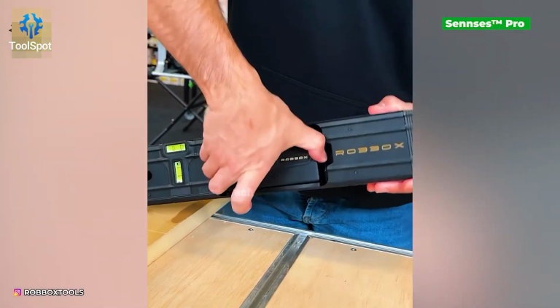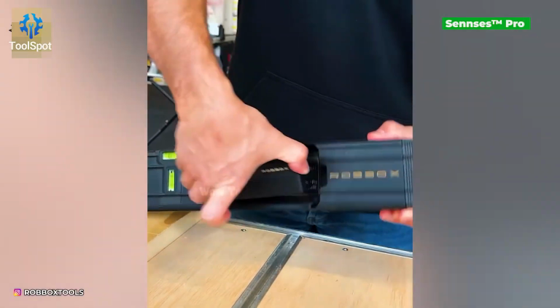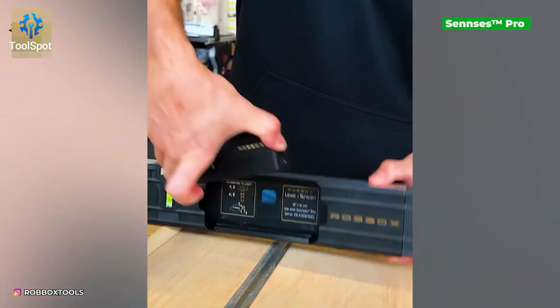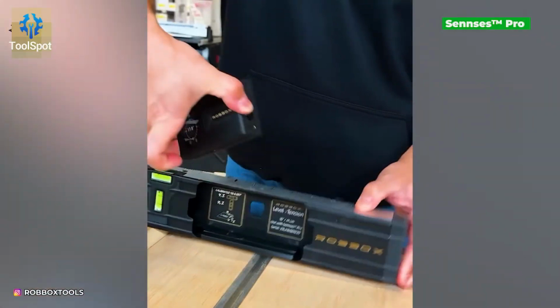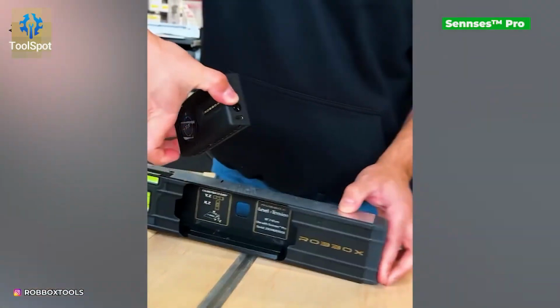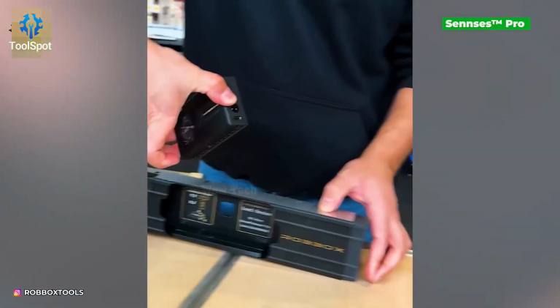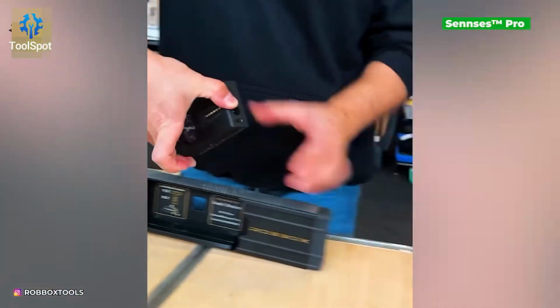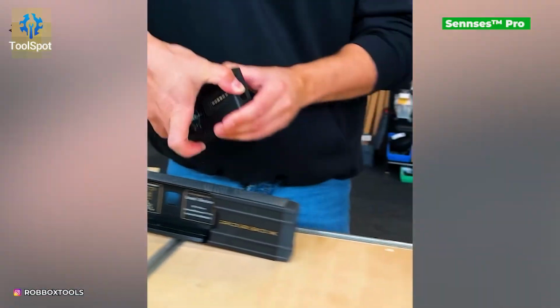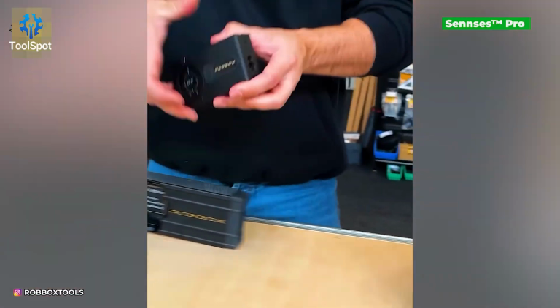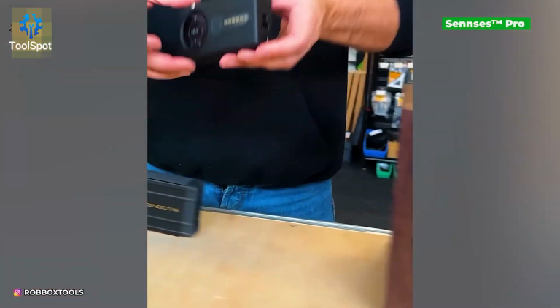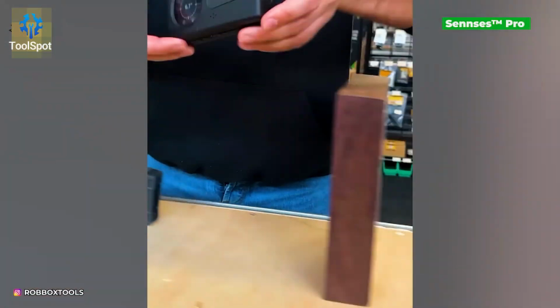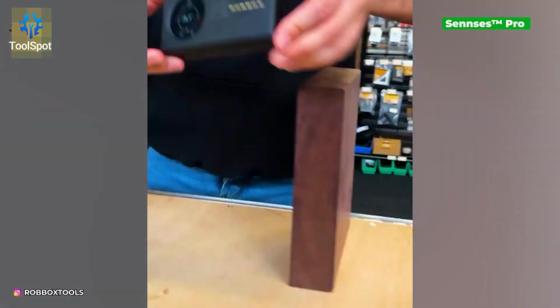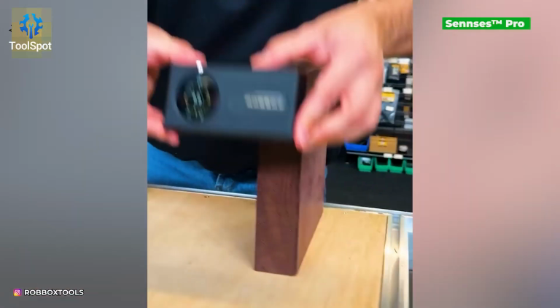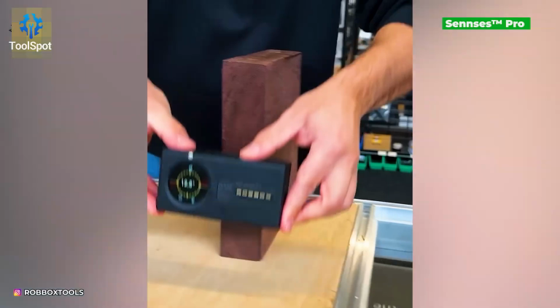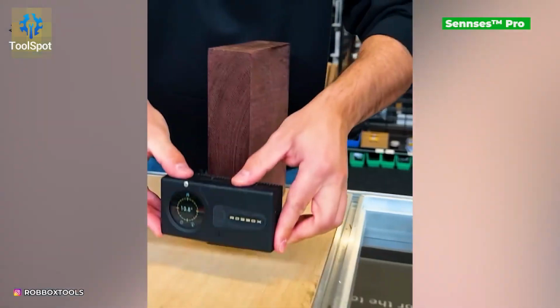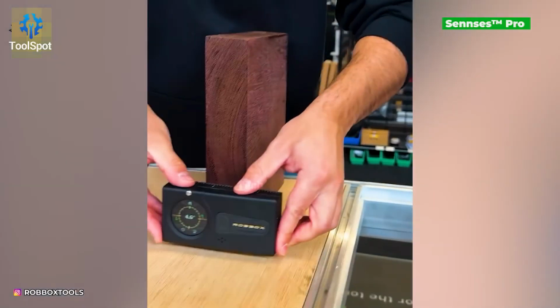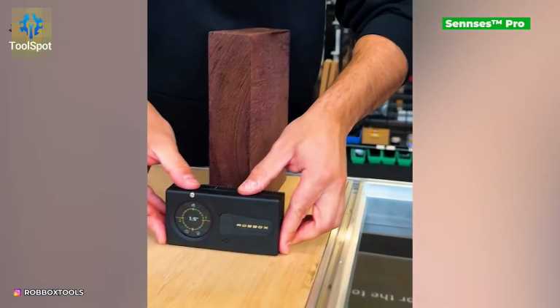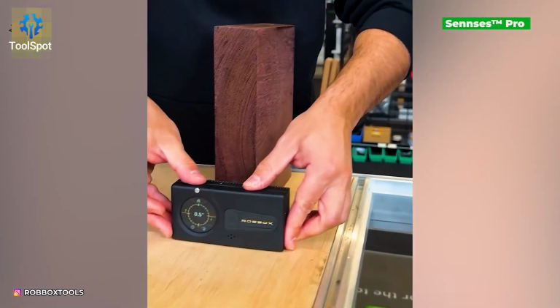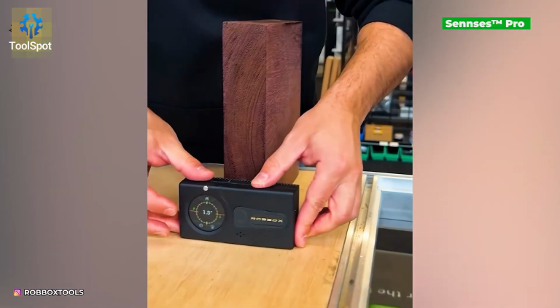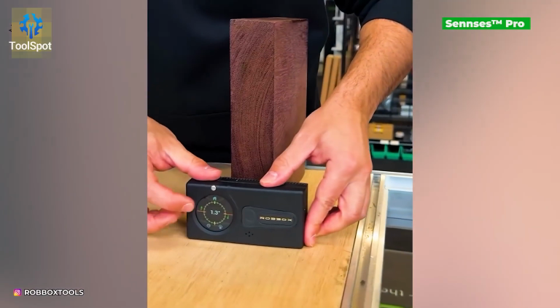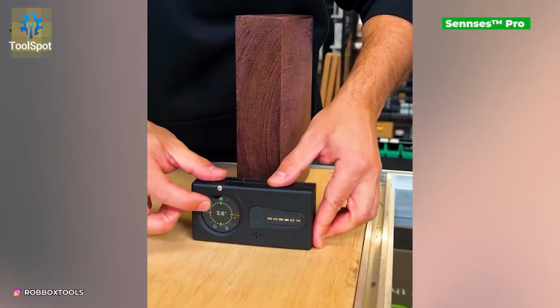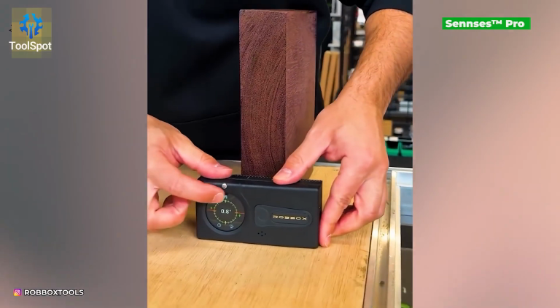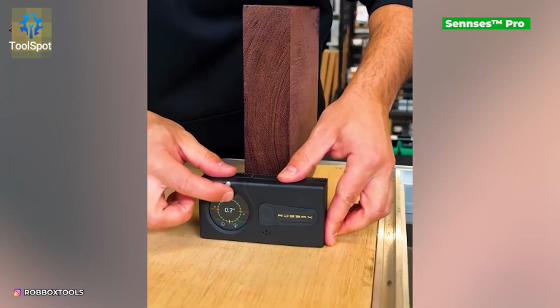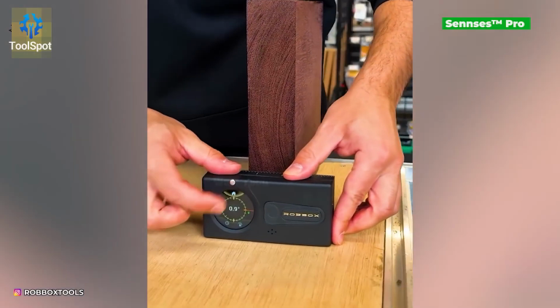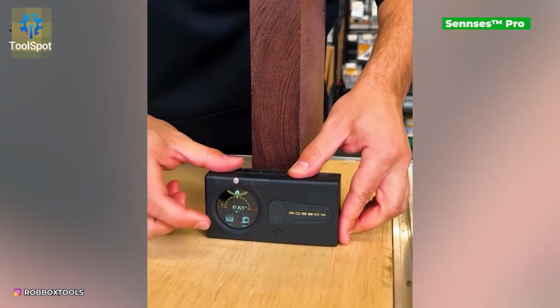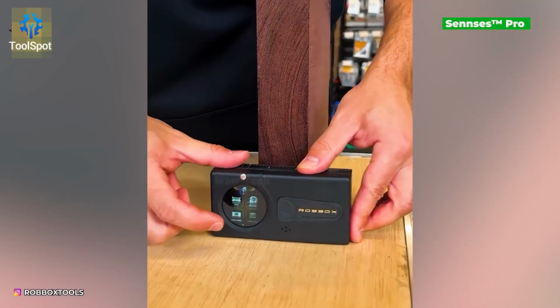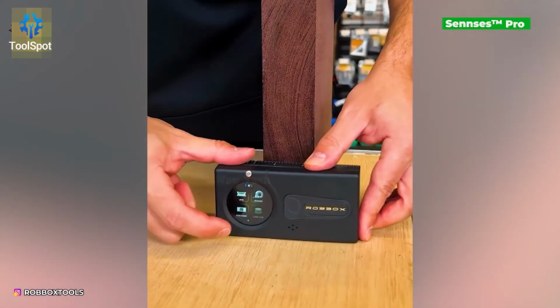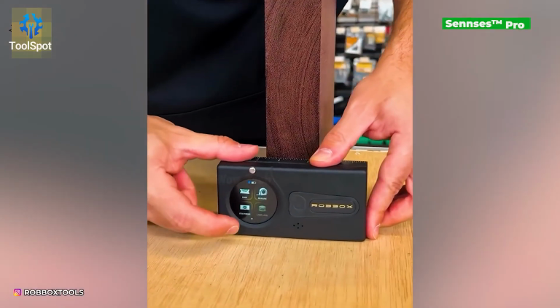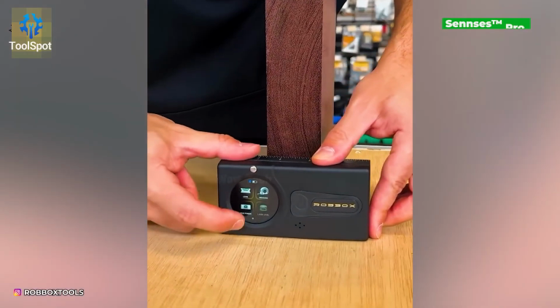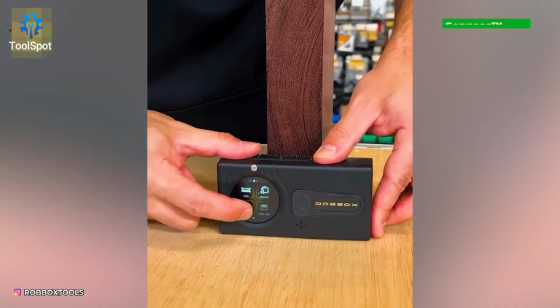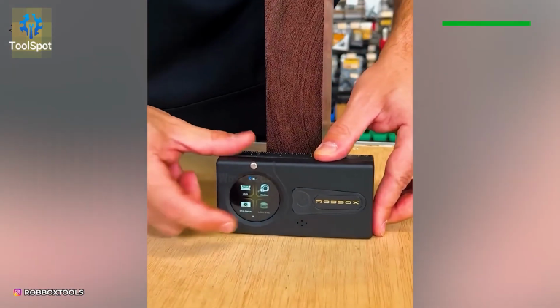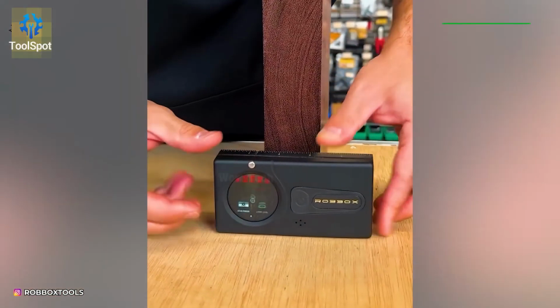It detects studs, all with a simple swipe — like a pocket wizard for precision.